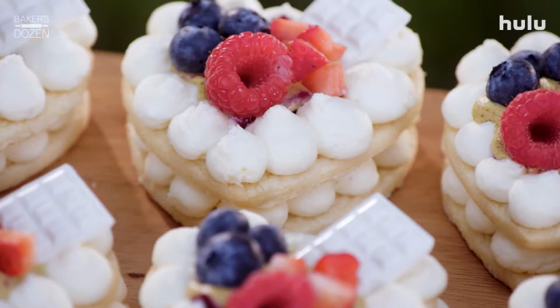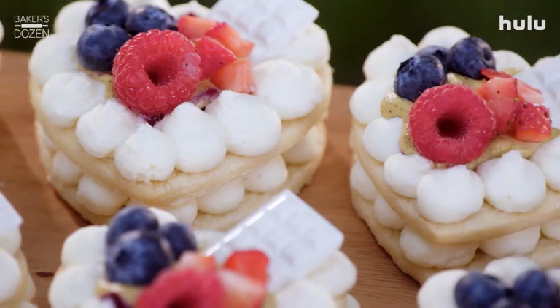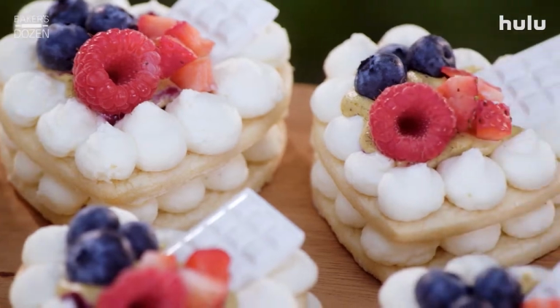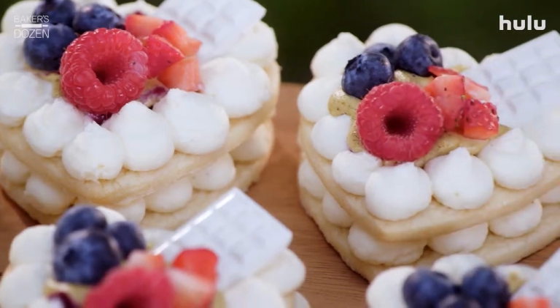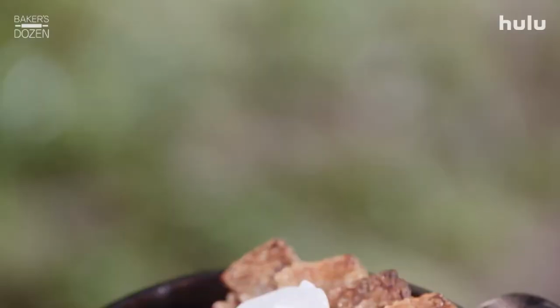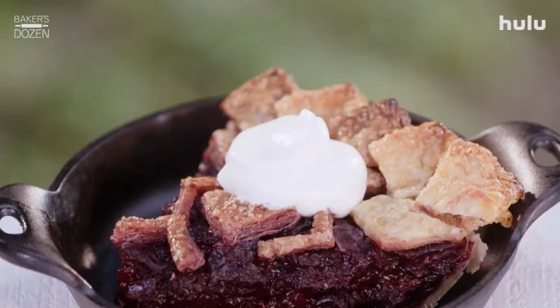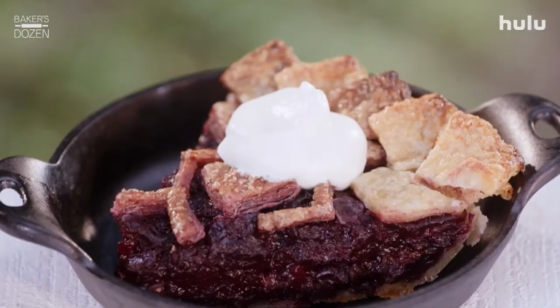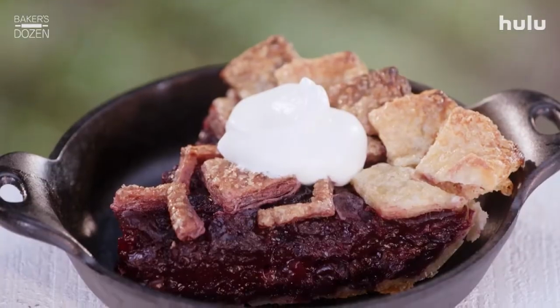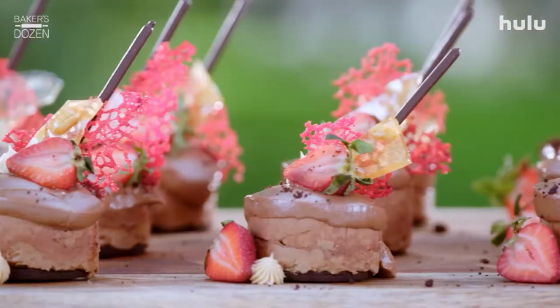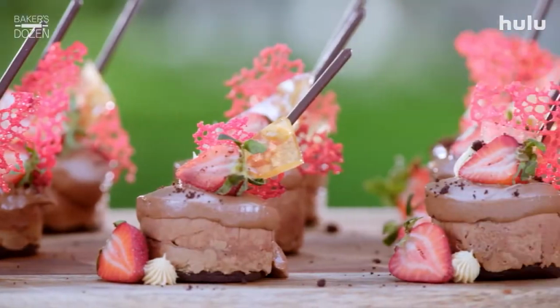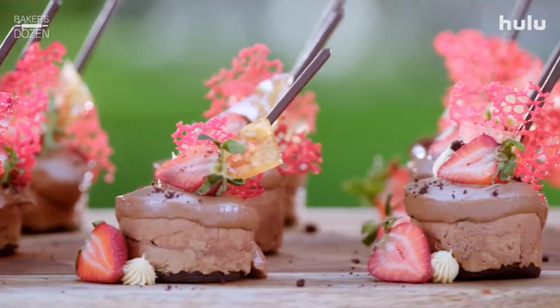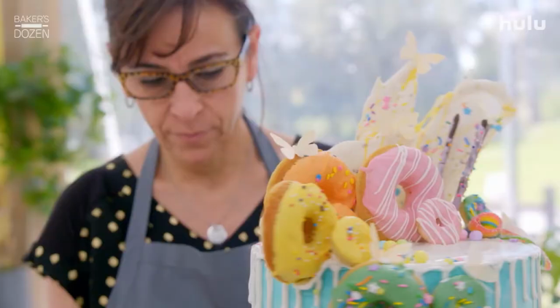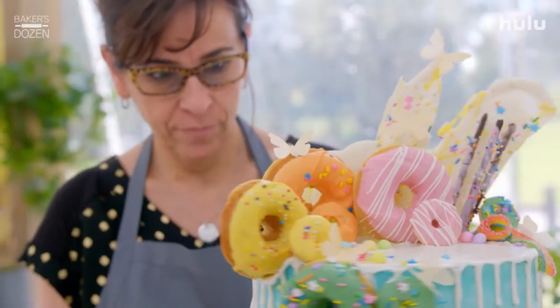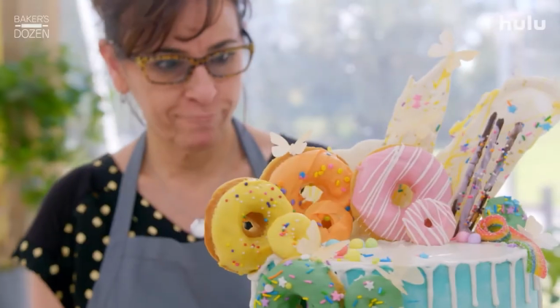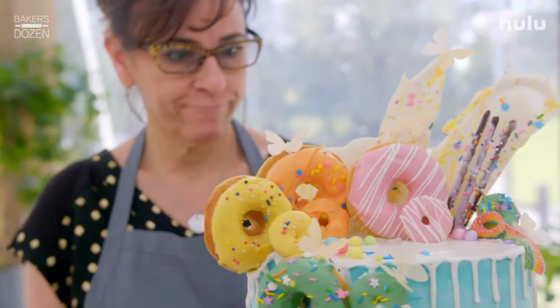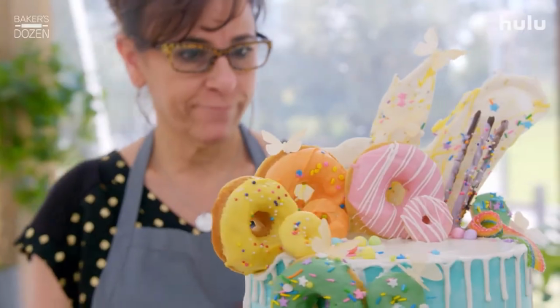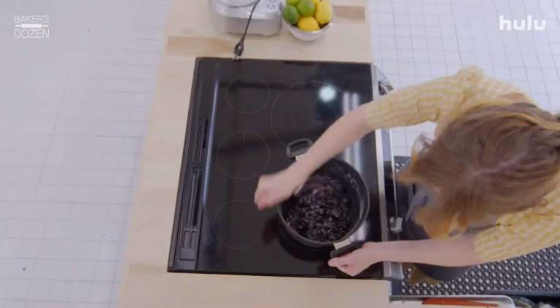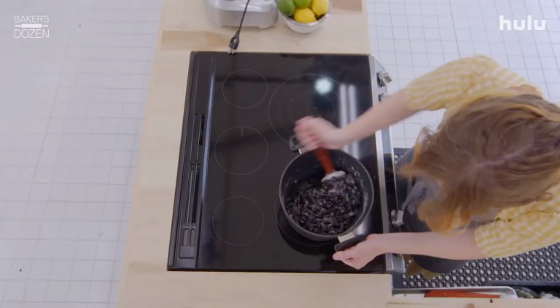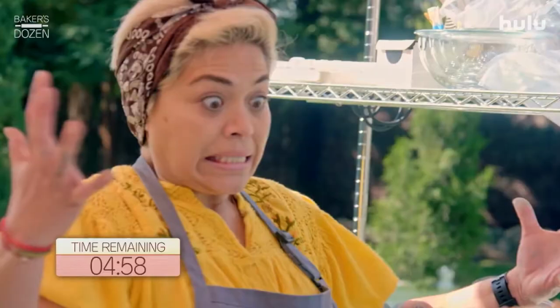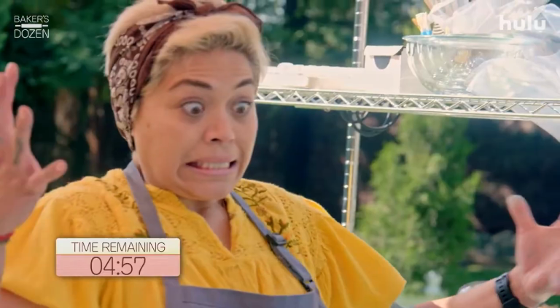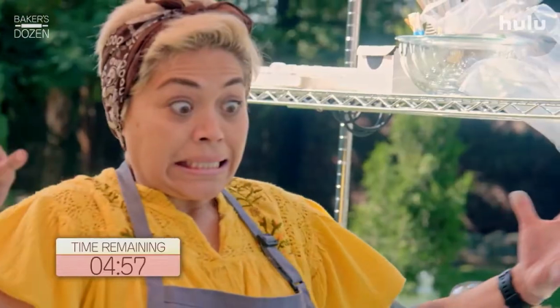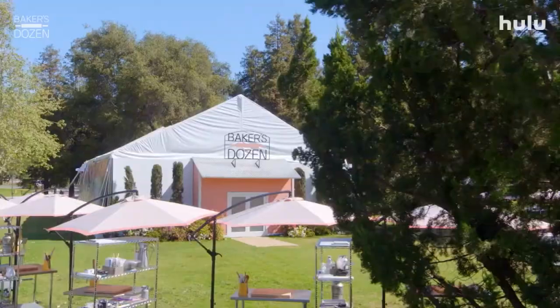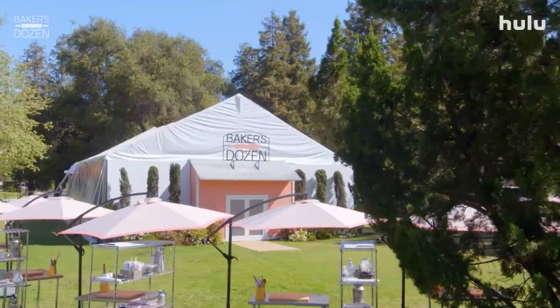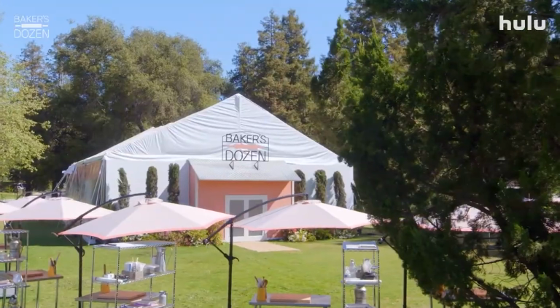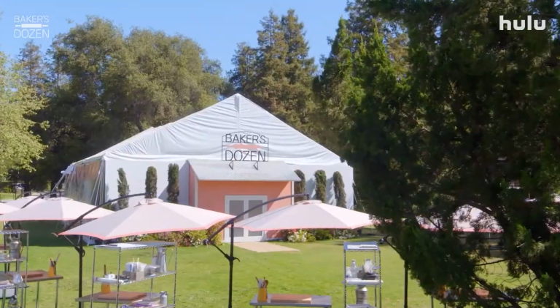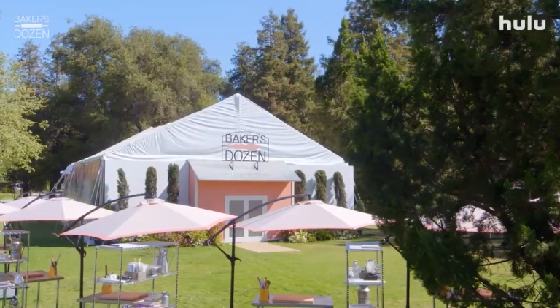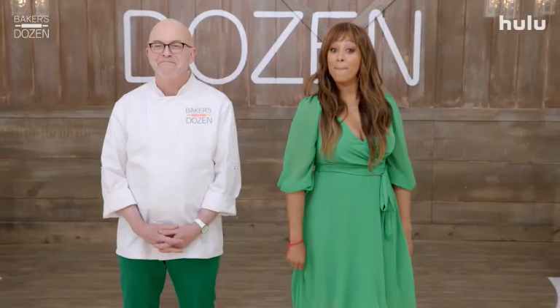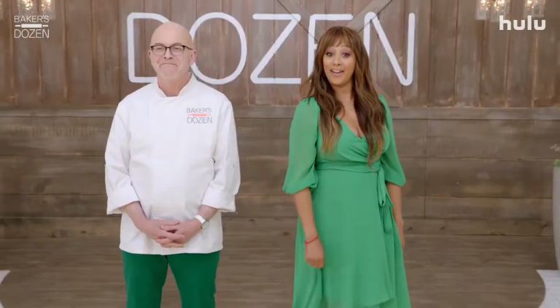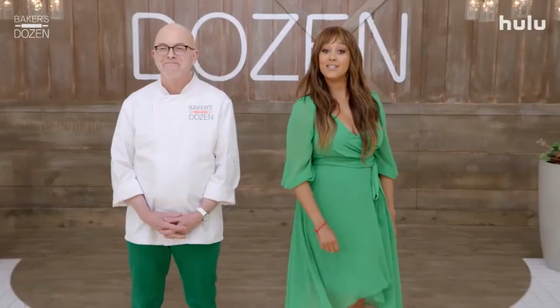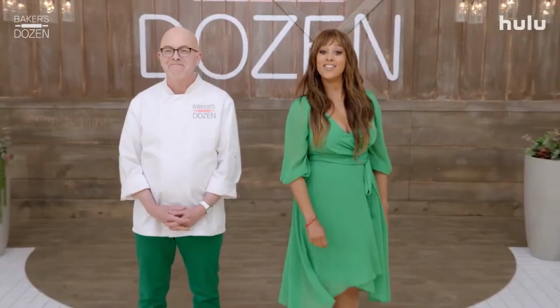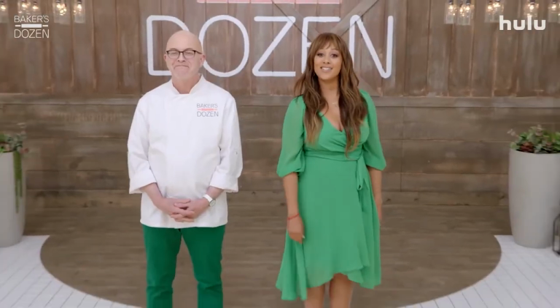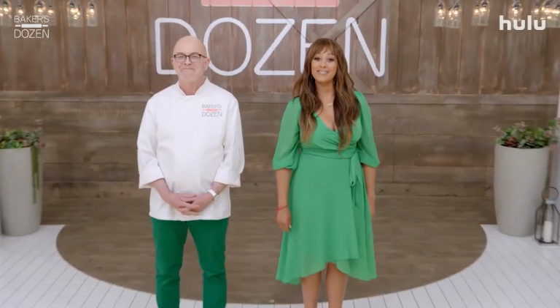Tarts, pies, custards, cake. Welcome to Baker's Dozen.